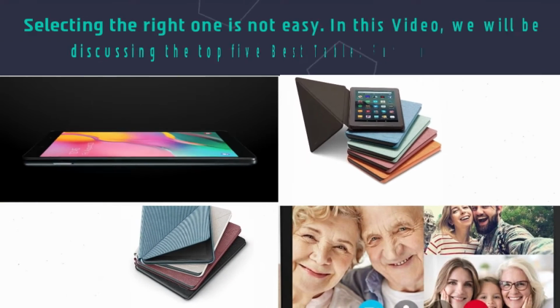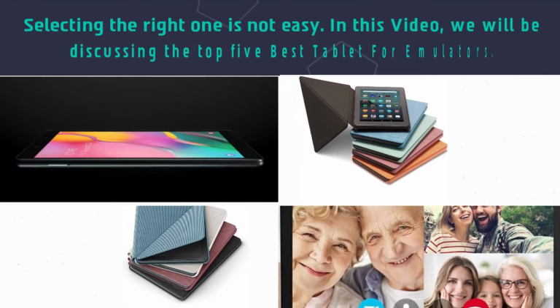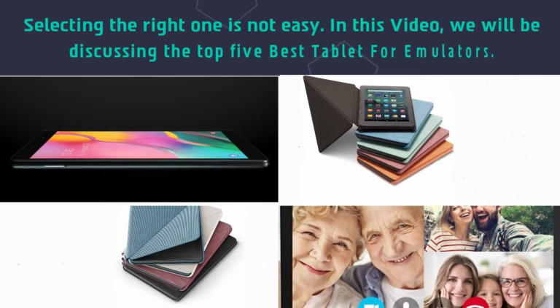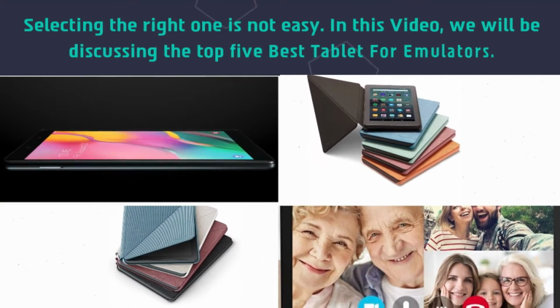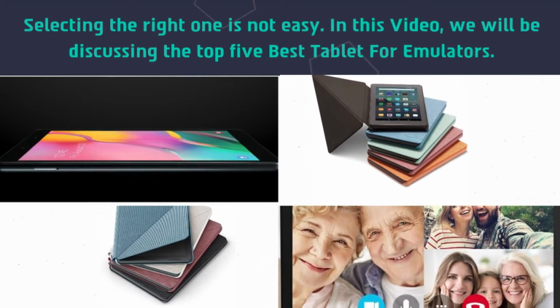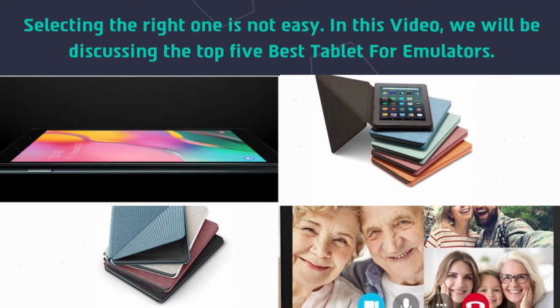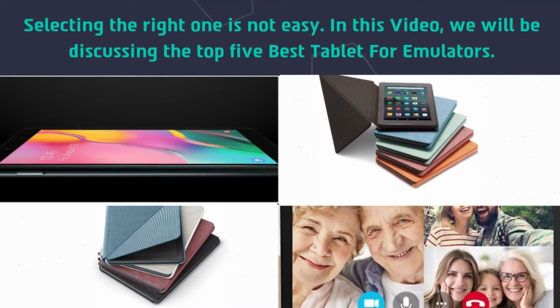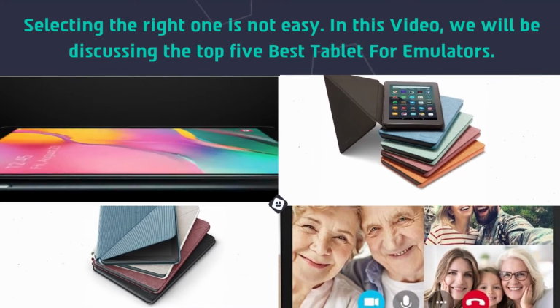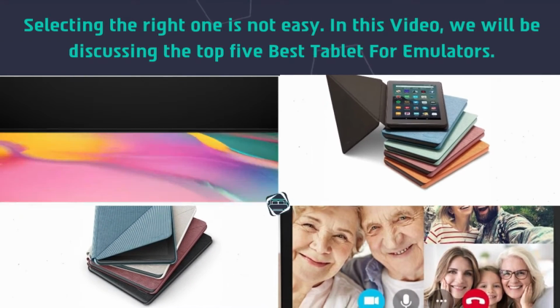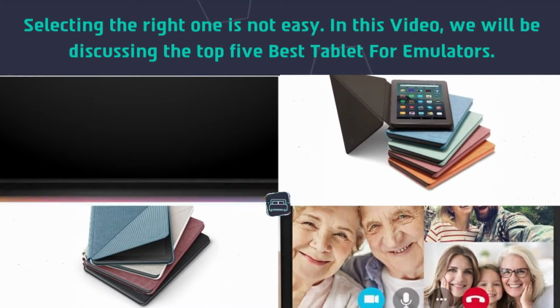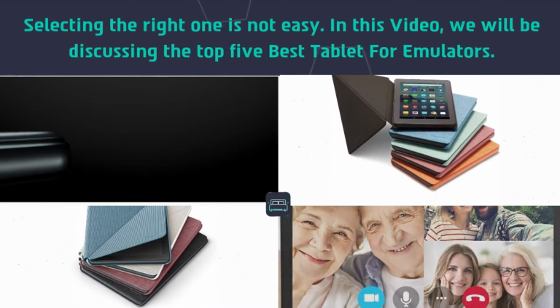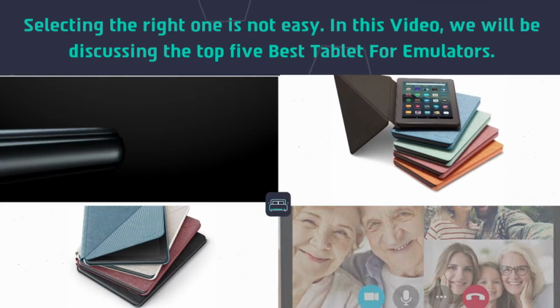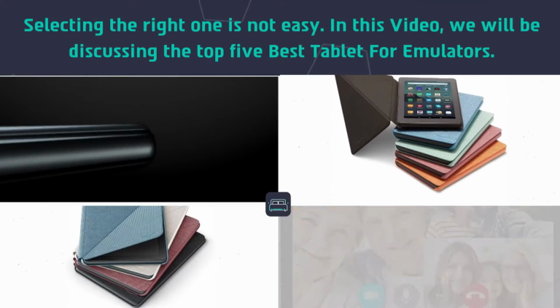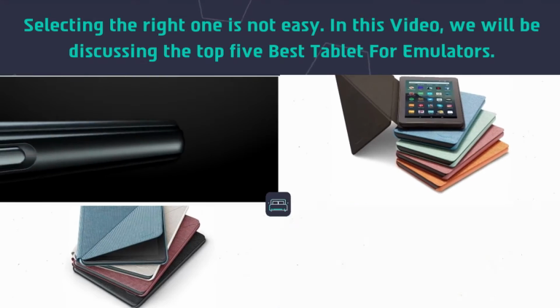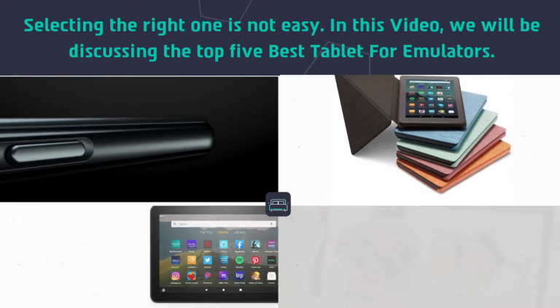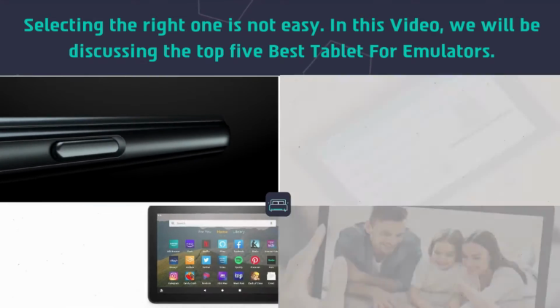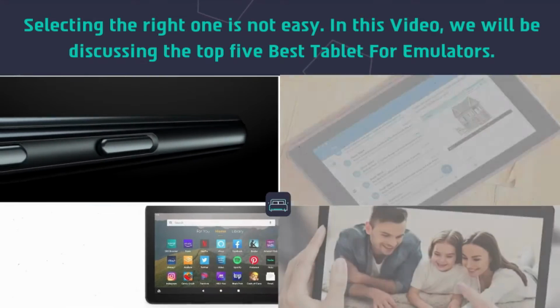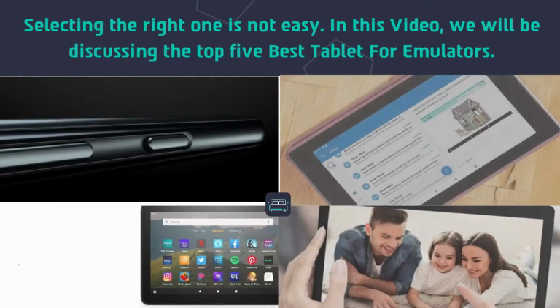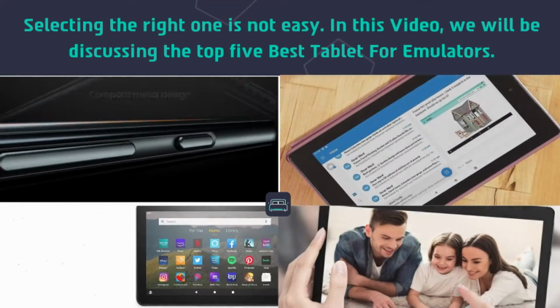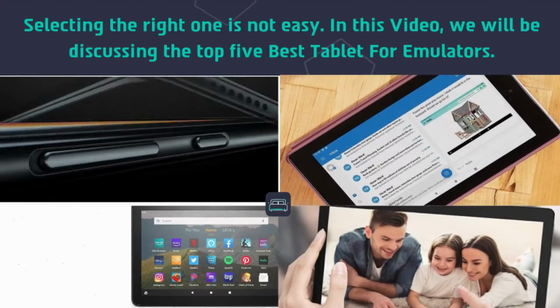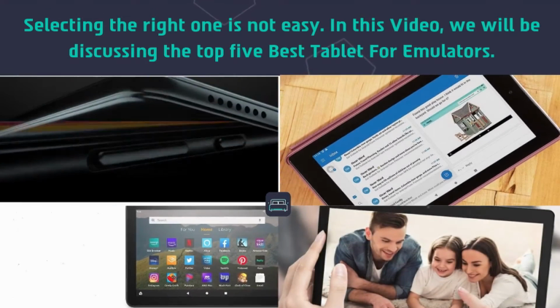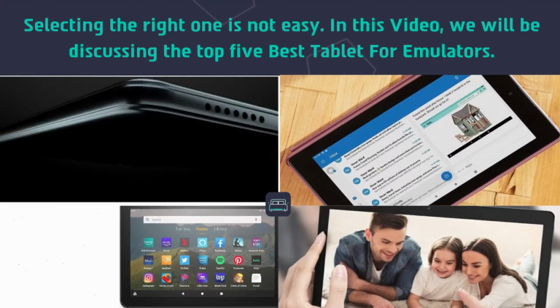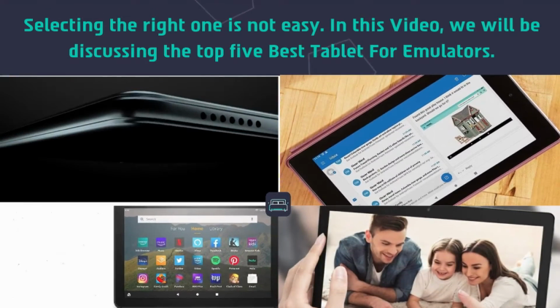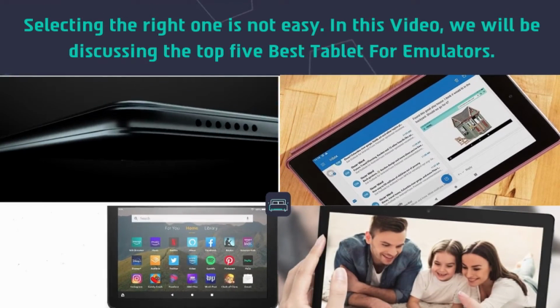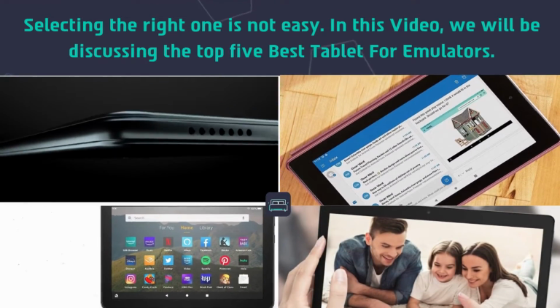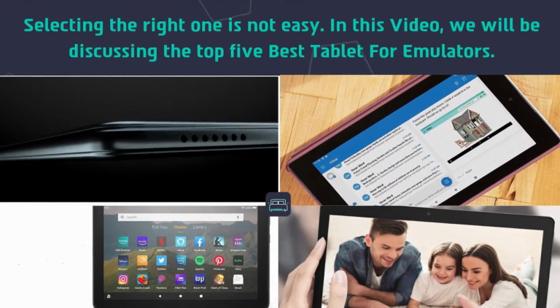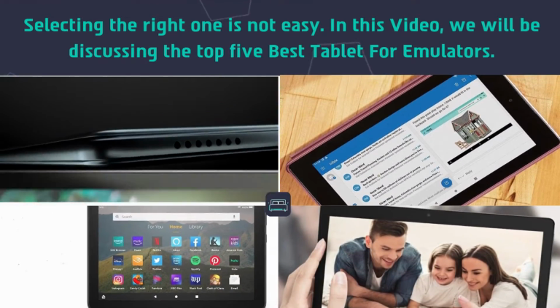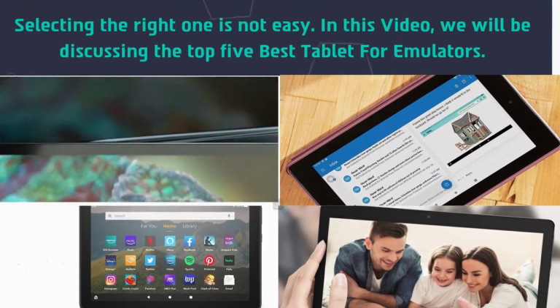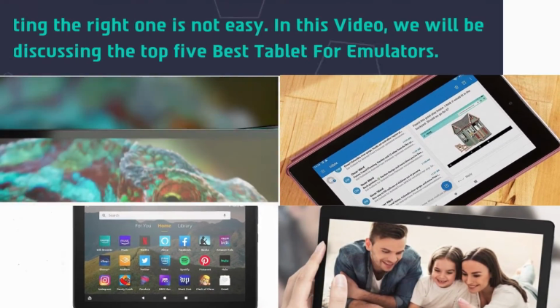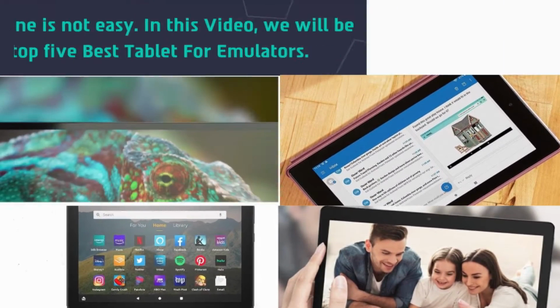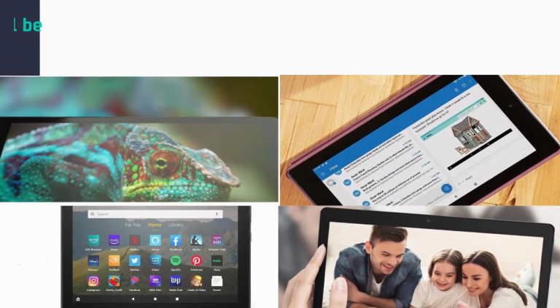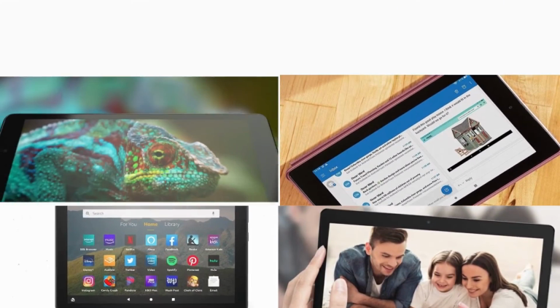Selecting the right one is not easy. In this video, we will be discussing the top 5 best tablets for emulators.